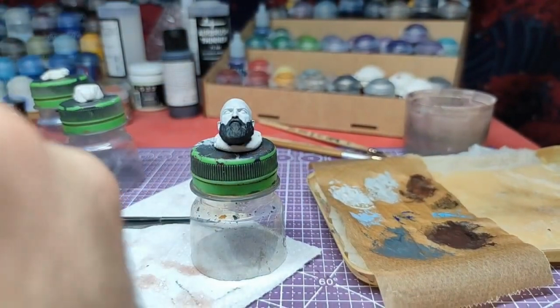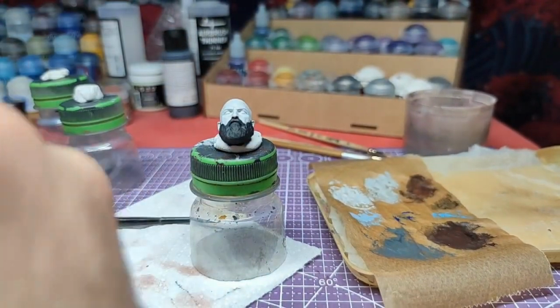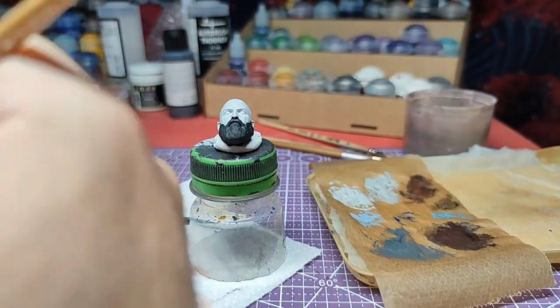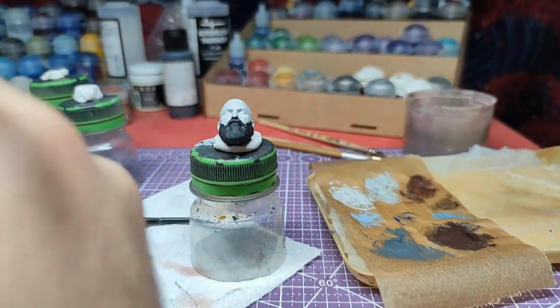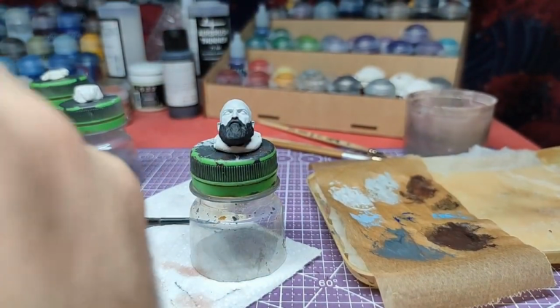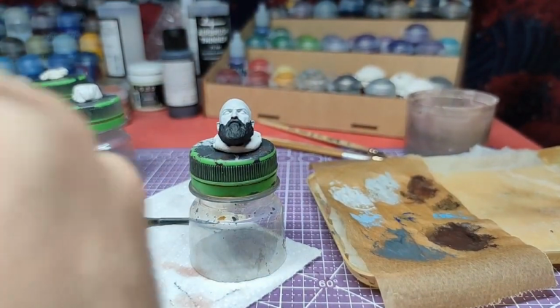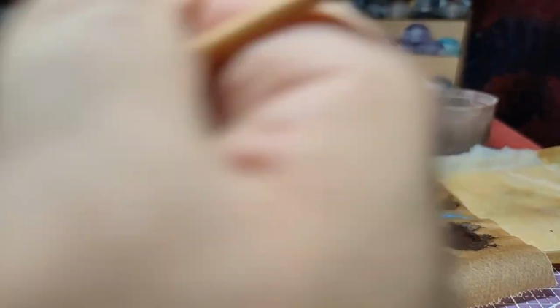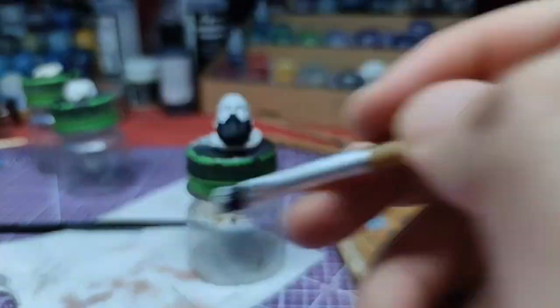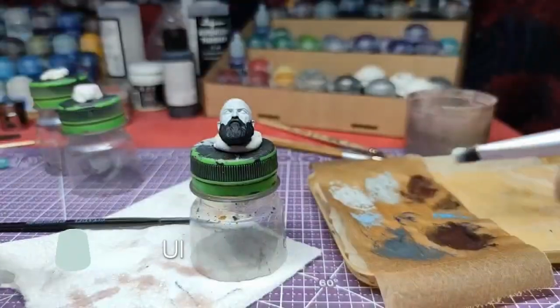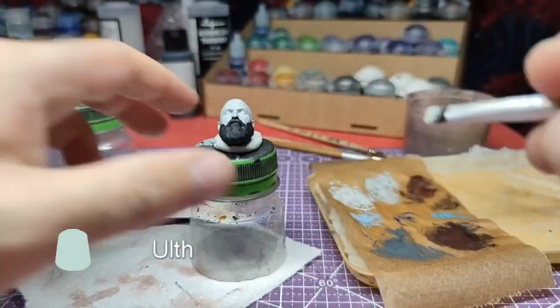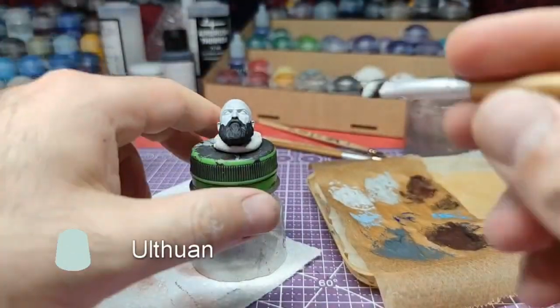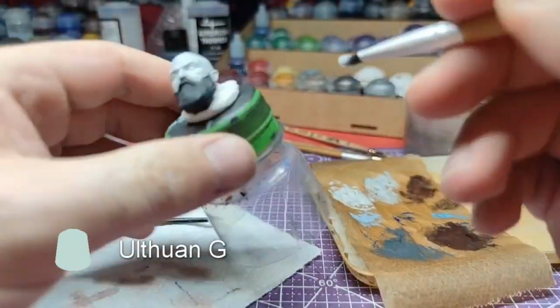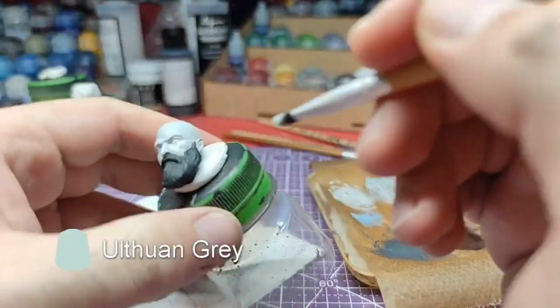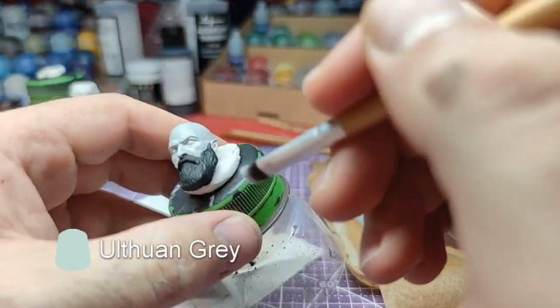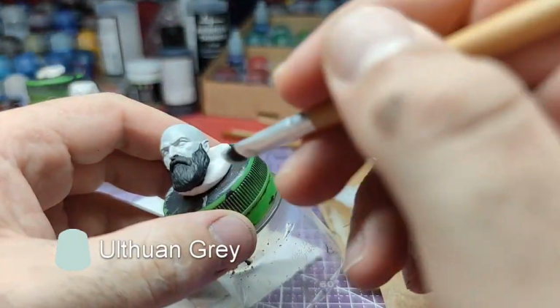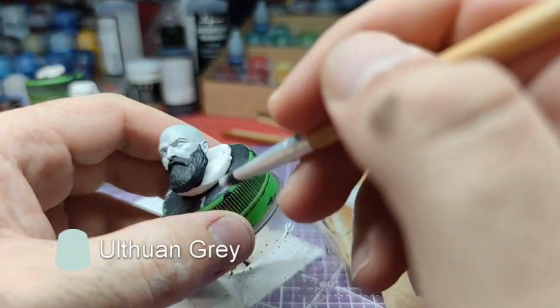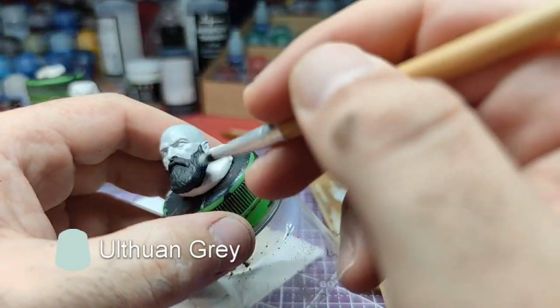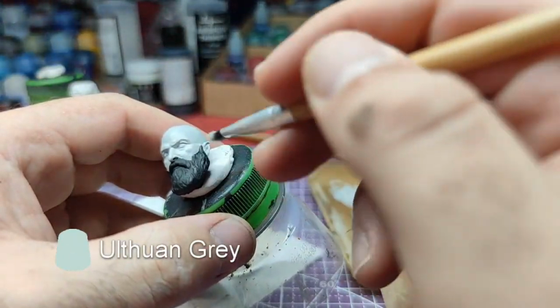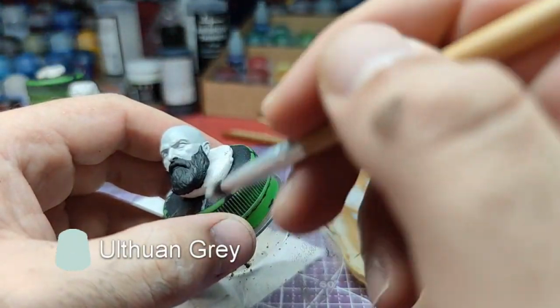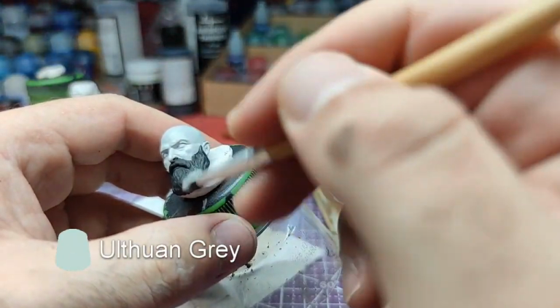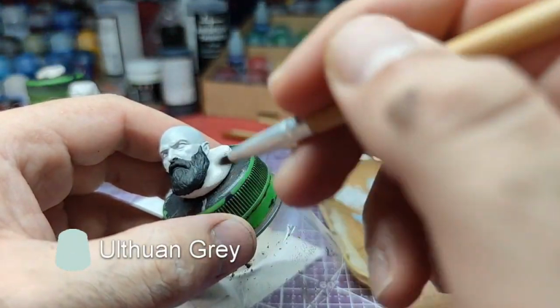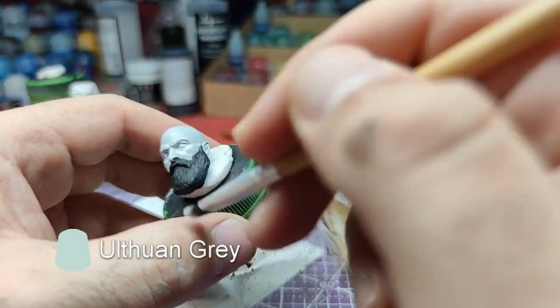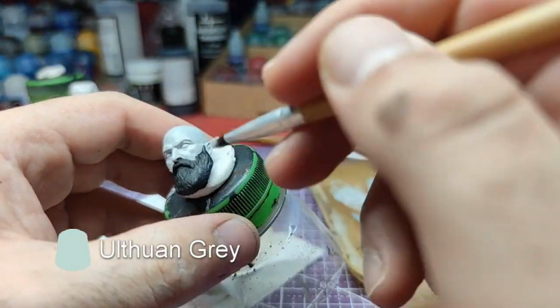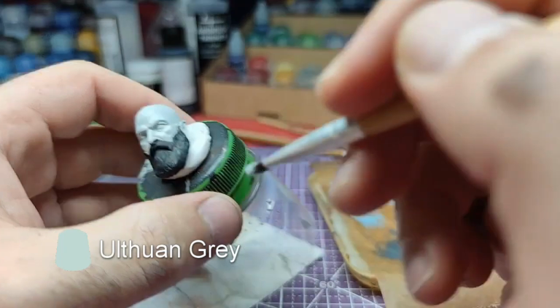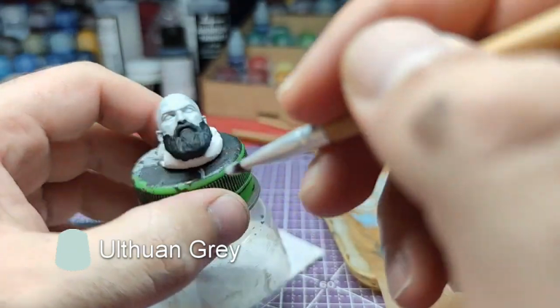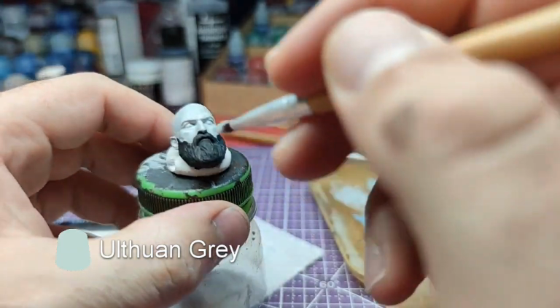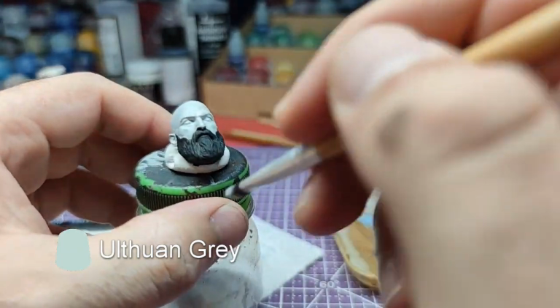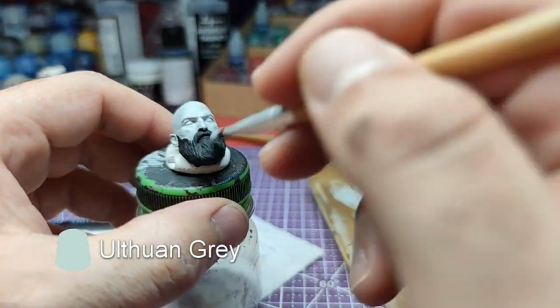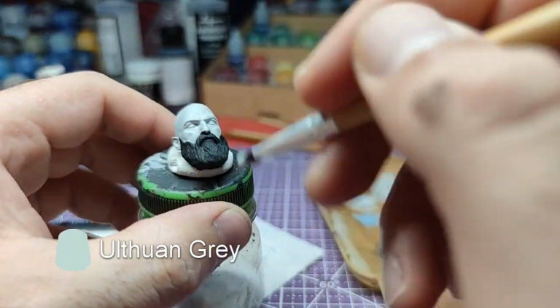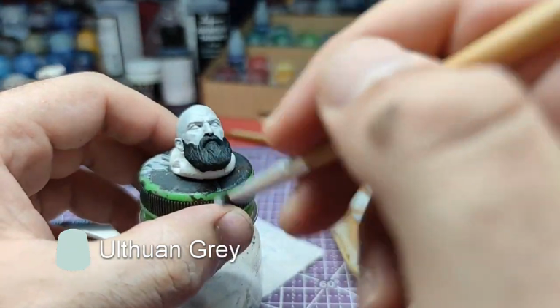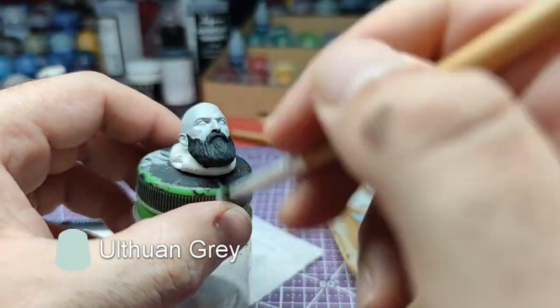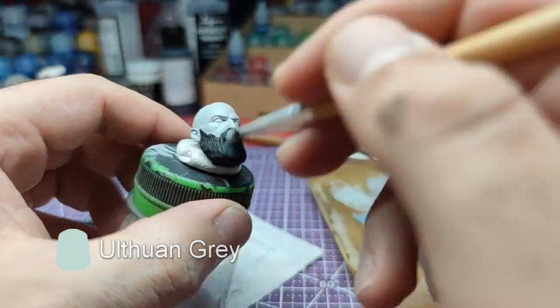Time to highlight the beard. We will lightly dry brush using Ulf 1 gray.